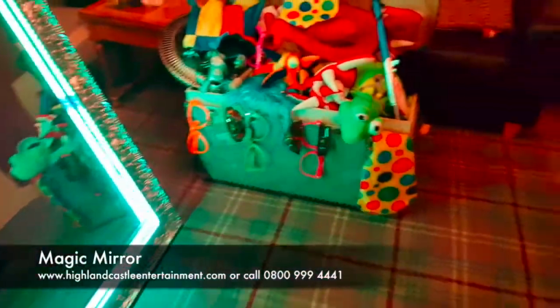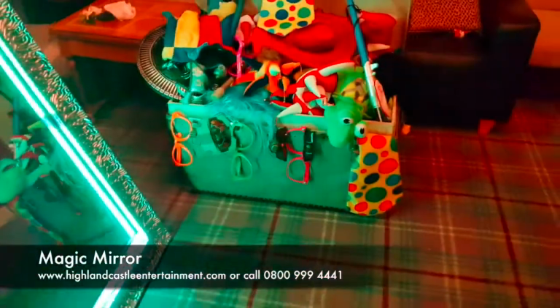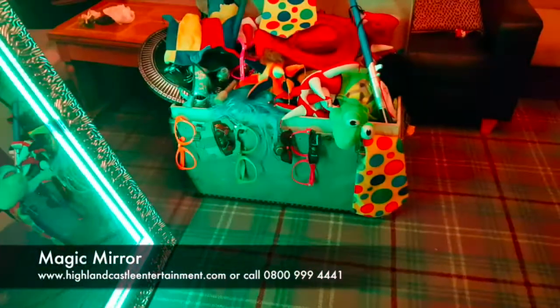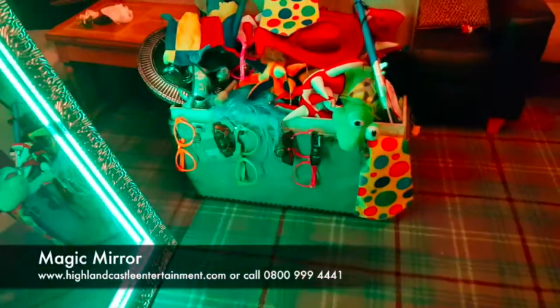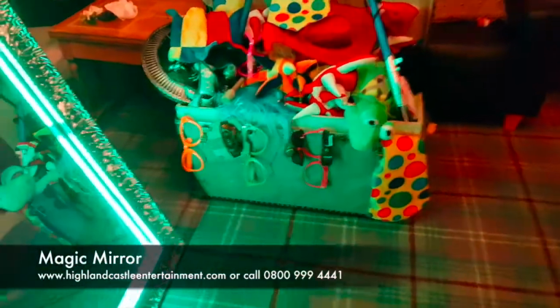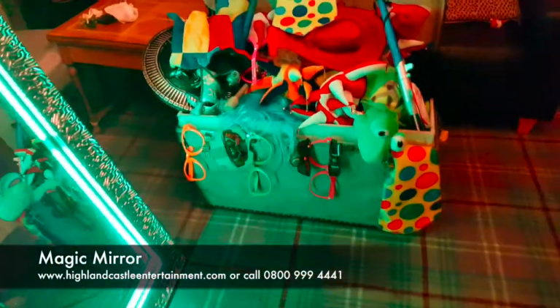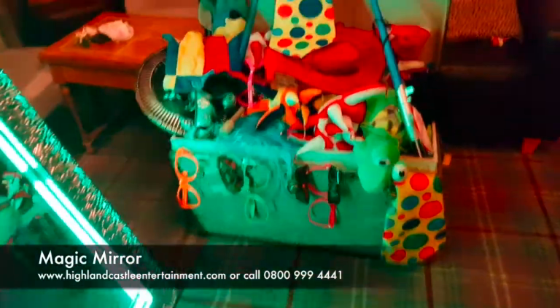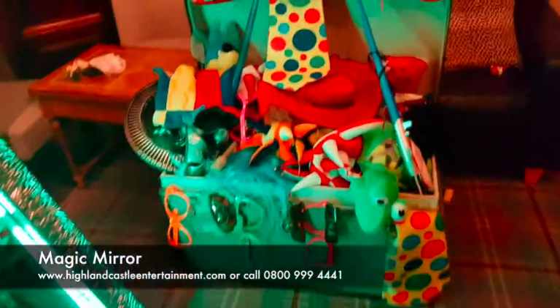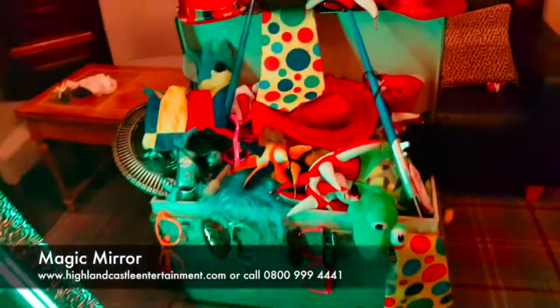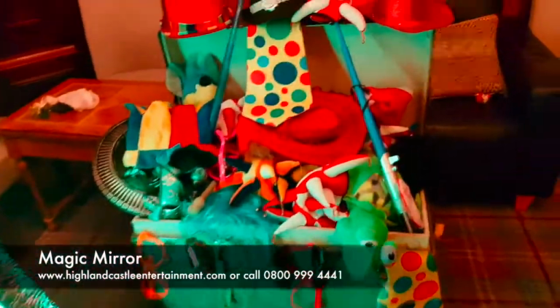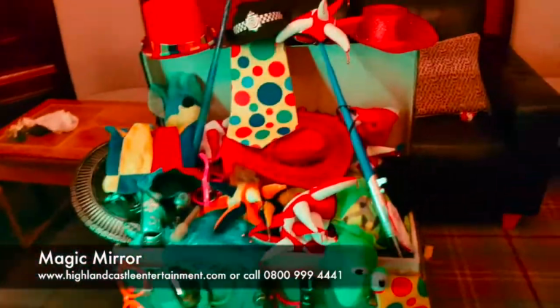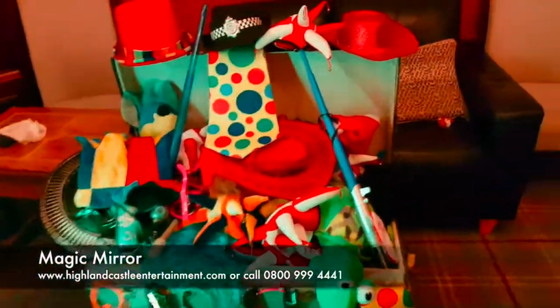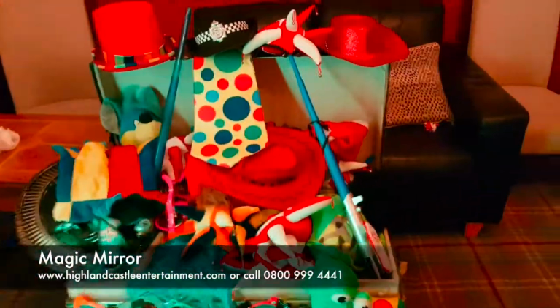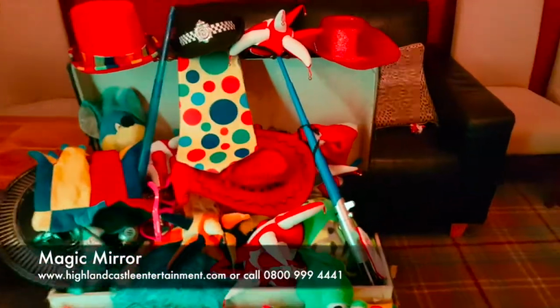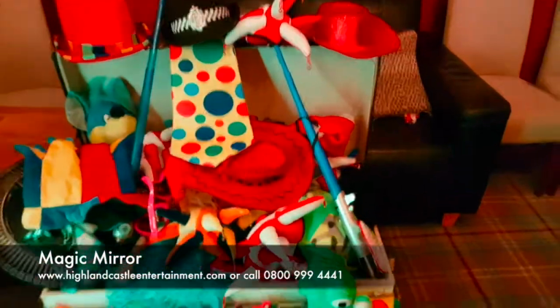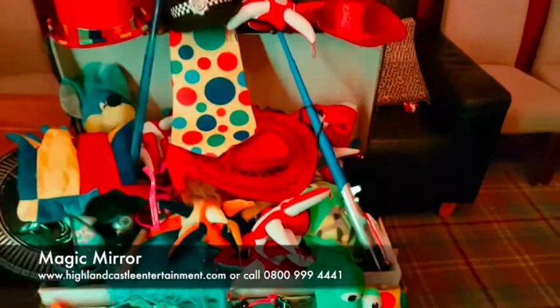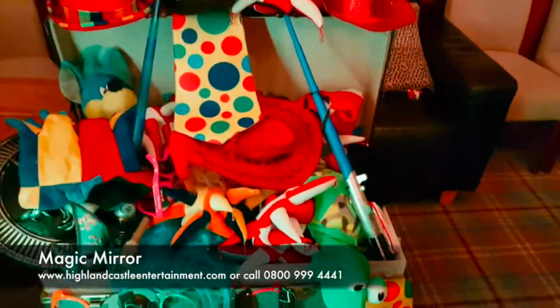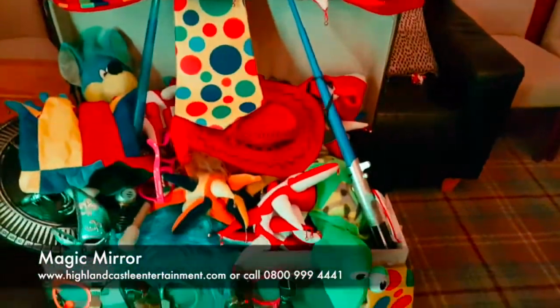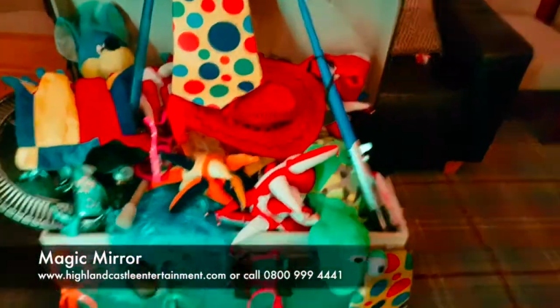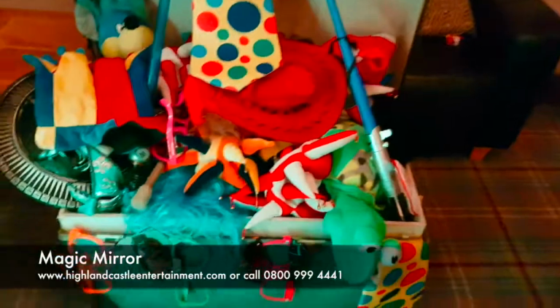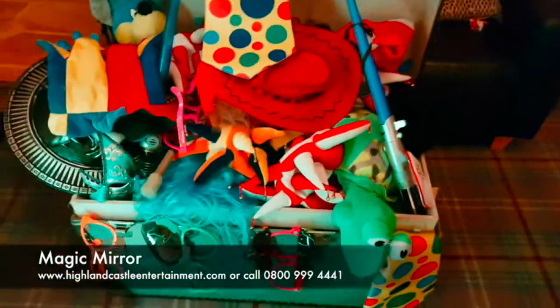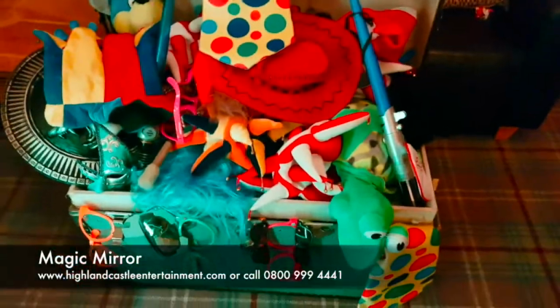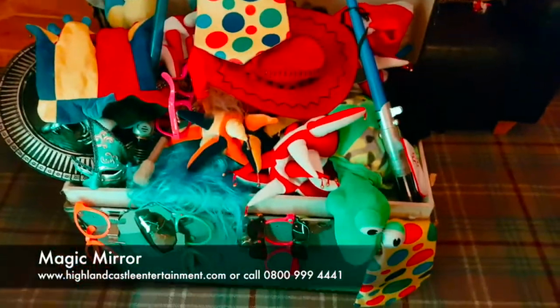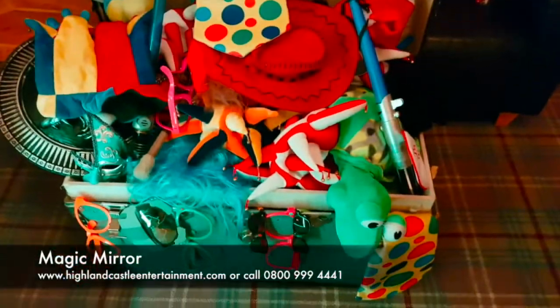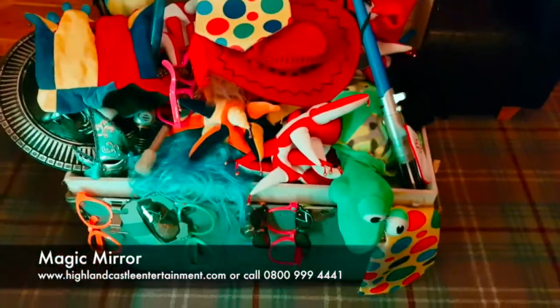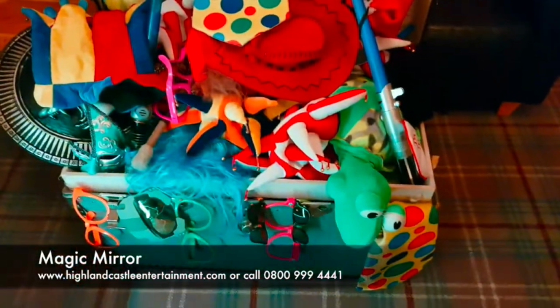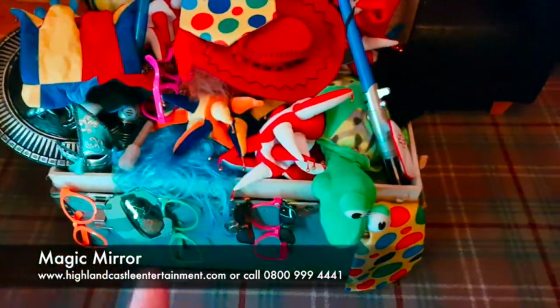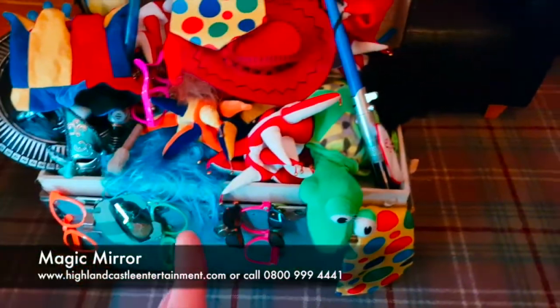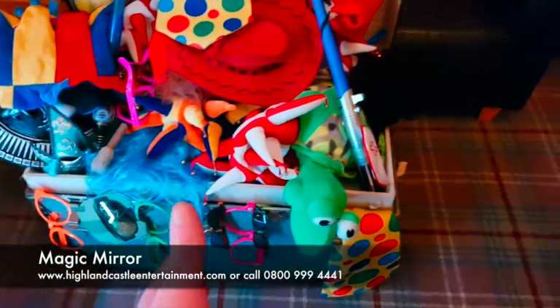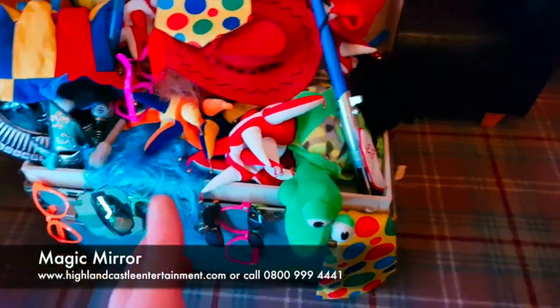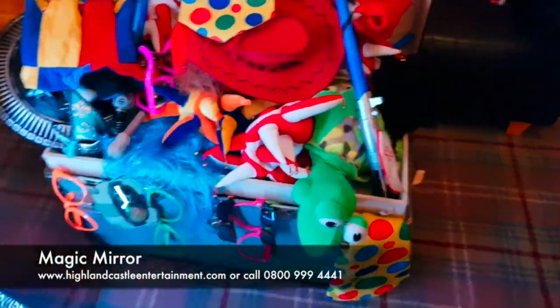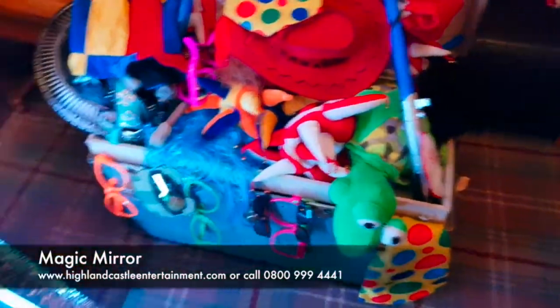So these are our props here — this is just some of them, we do have more believe it or not. There are more props underneath there as well.